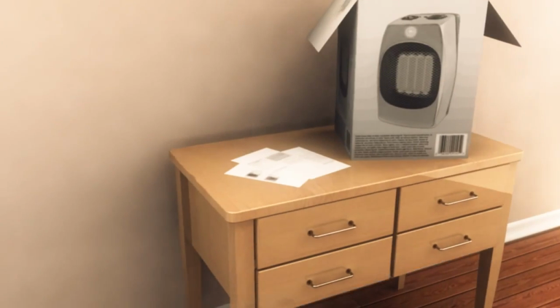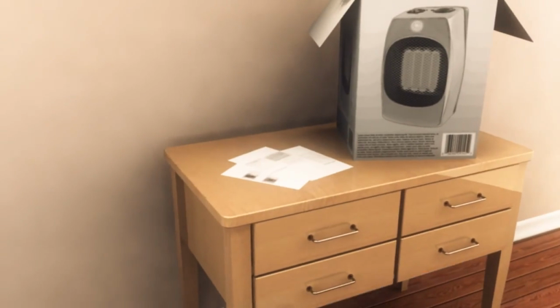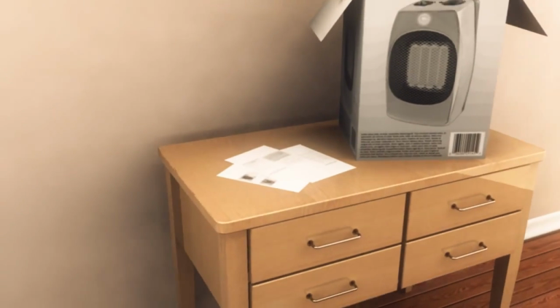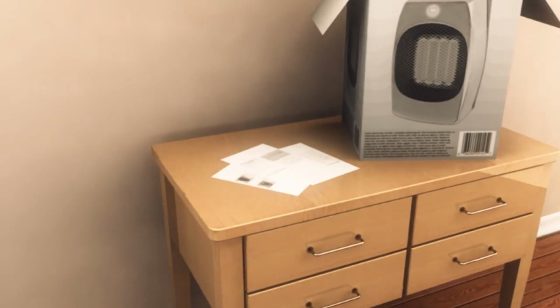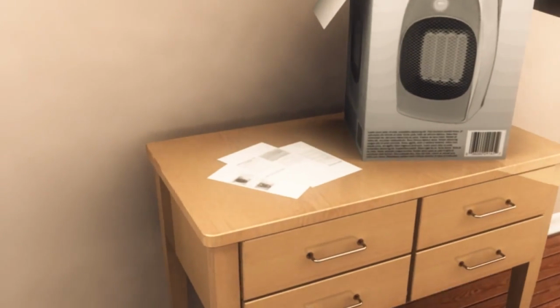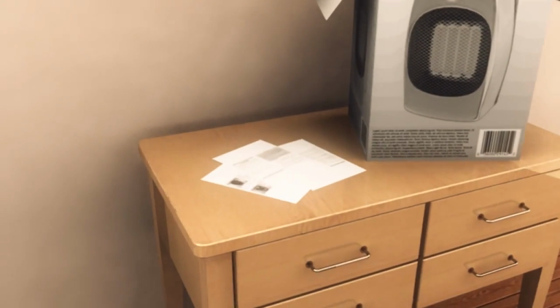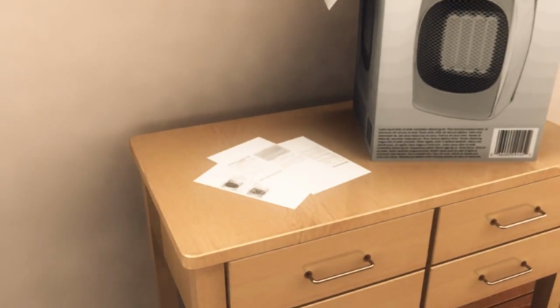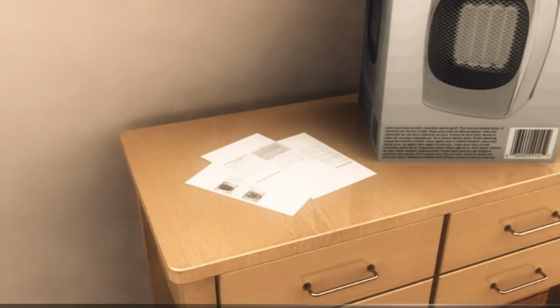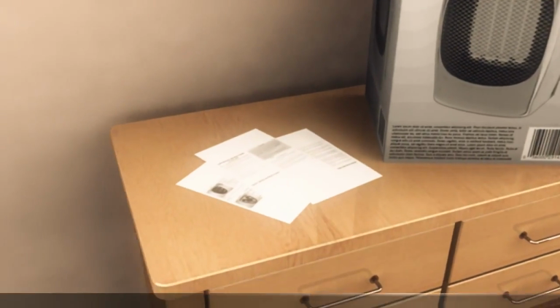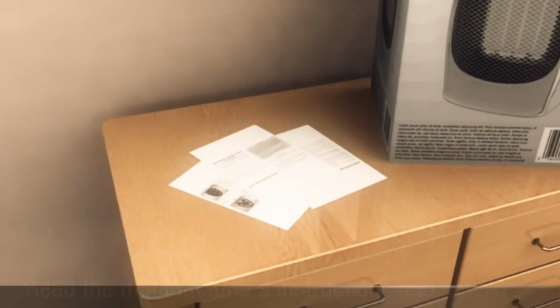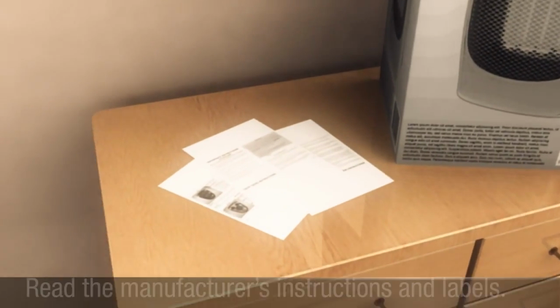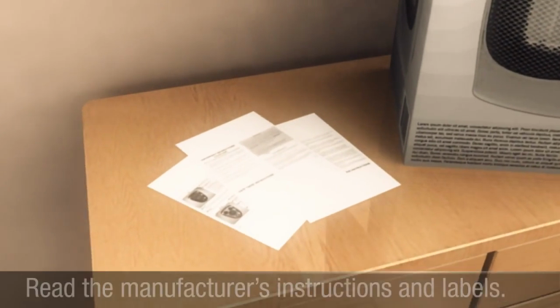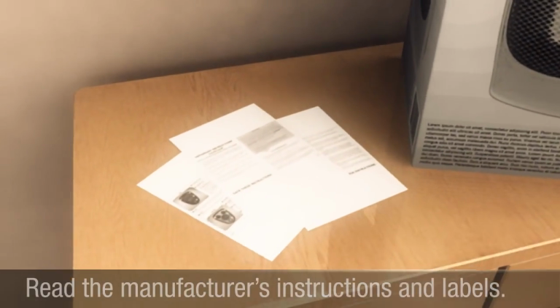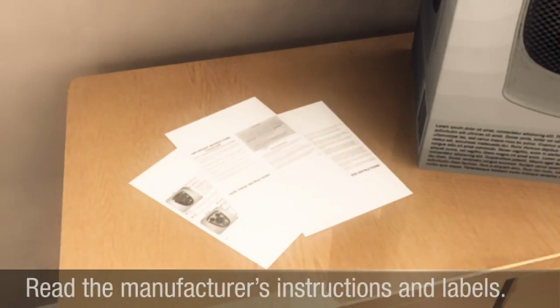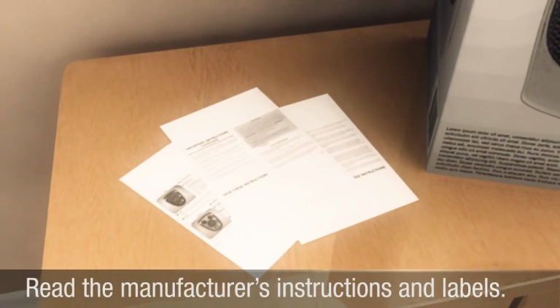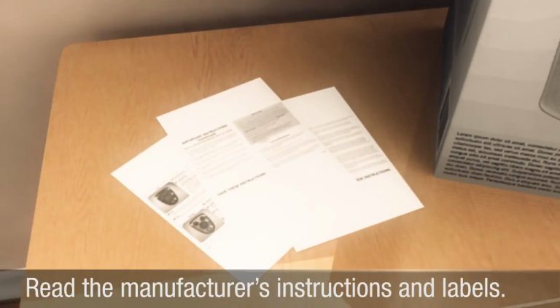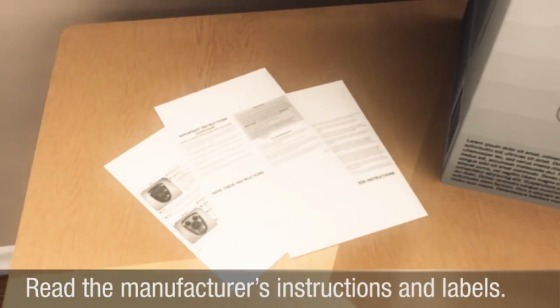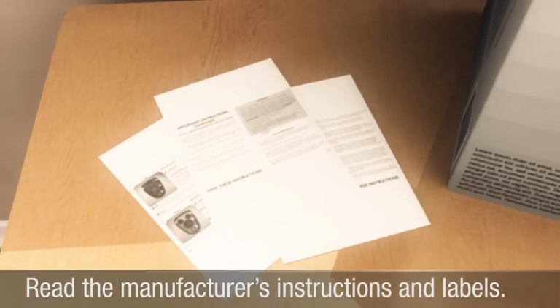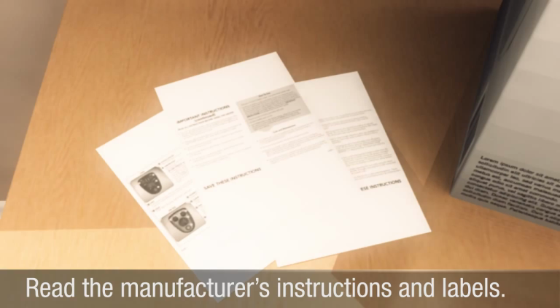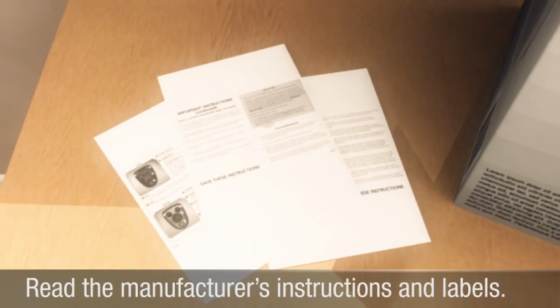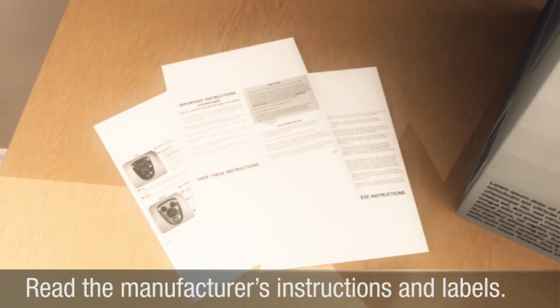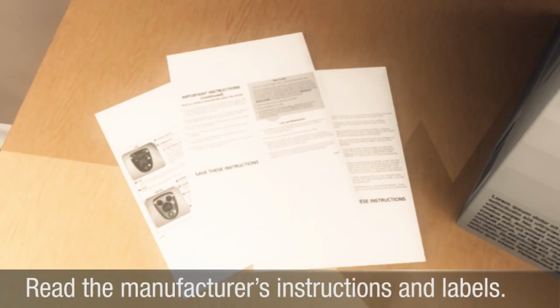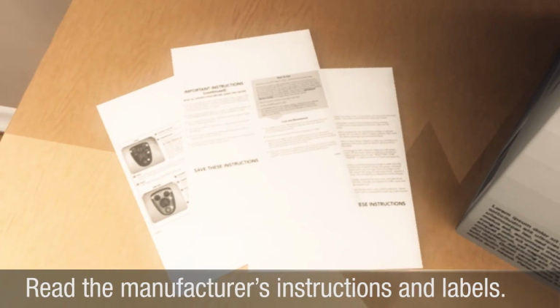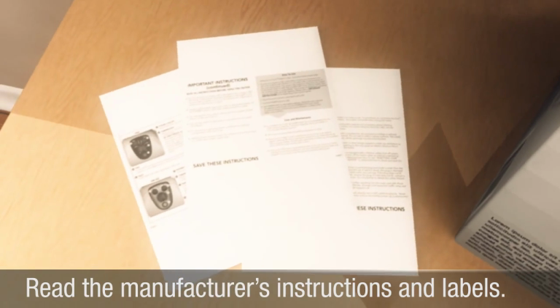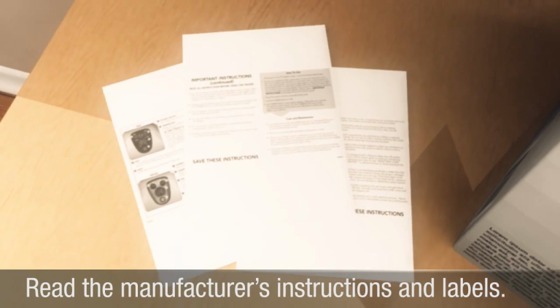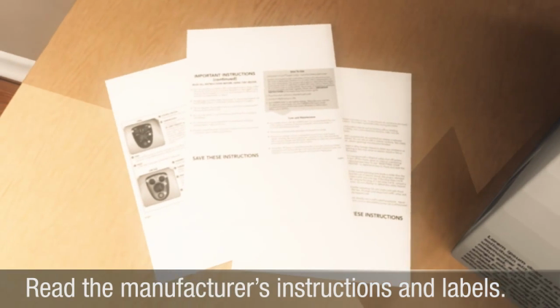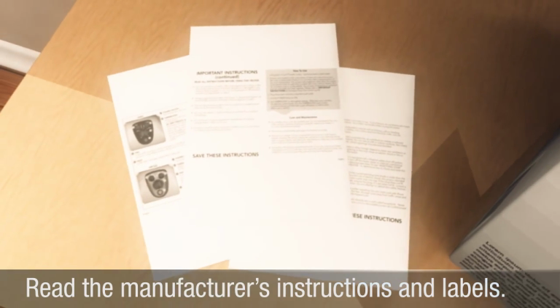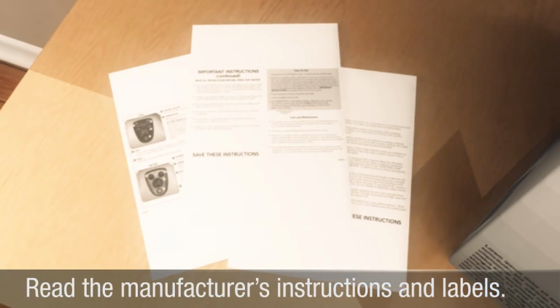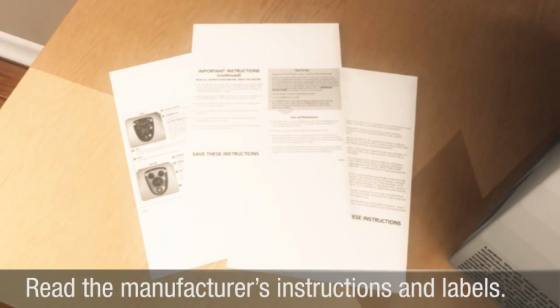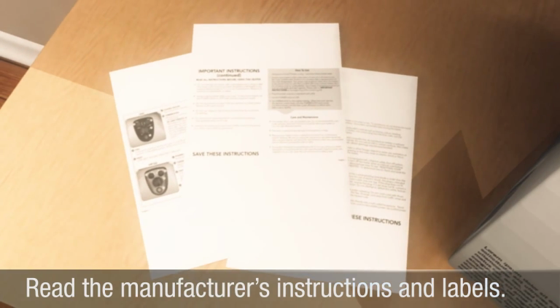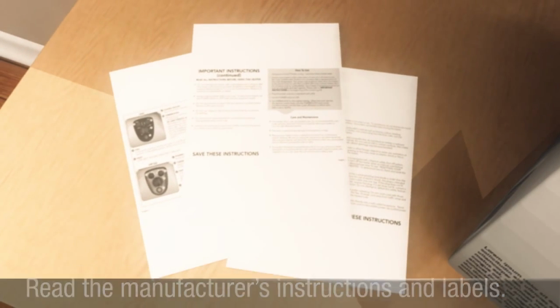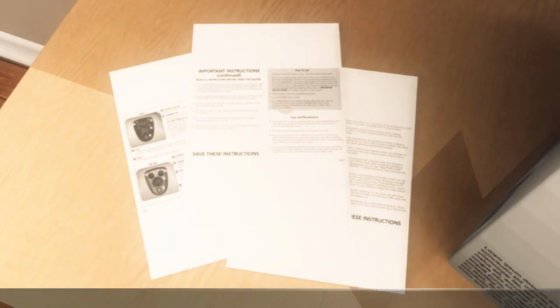Before using any space heater, read the manufacturer's instructions and warning labels carefully.